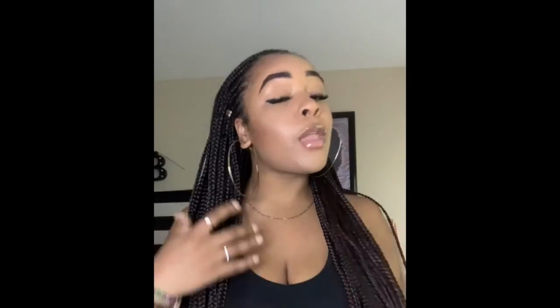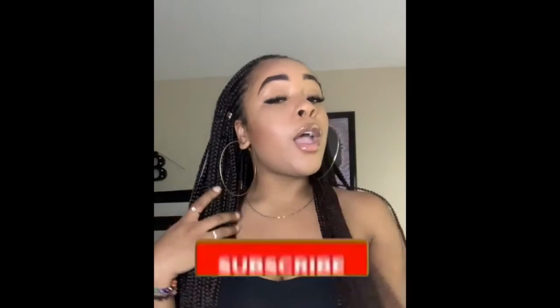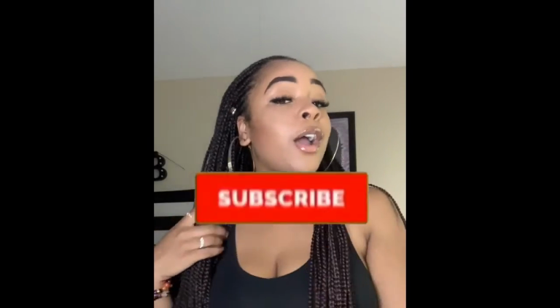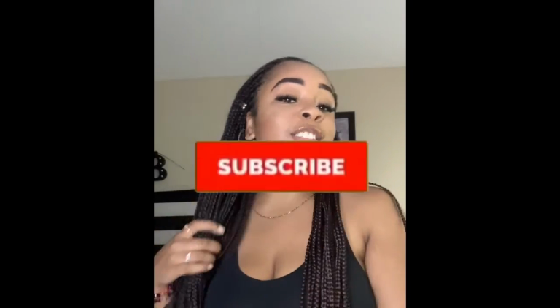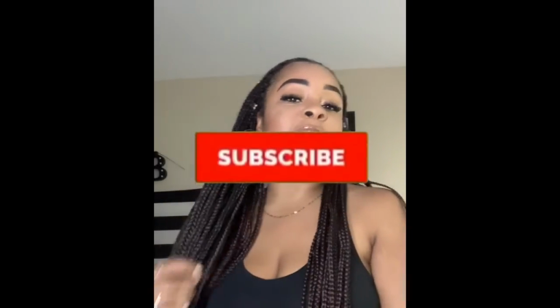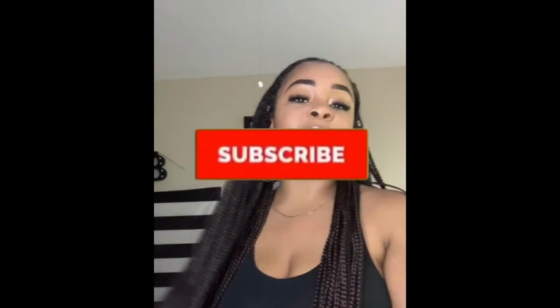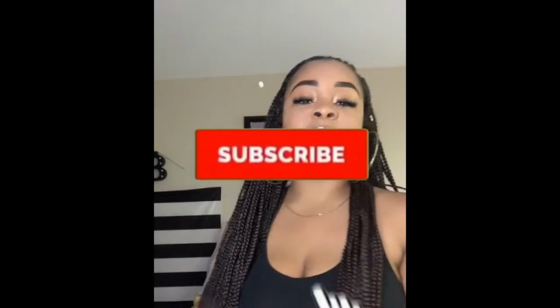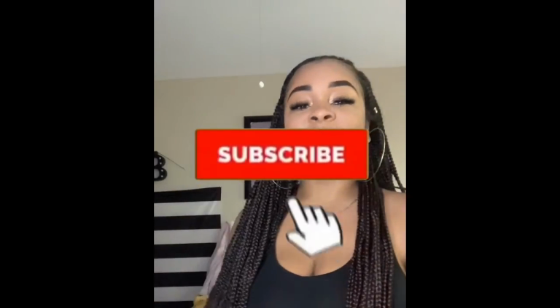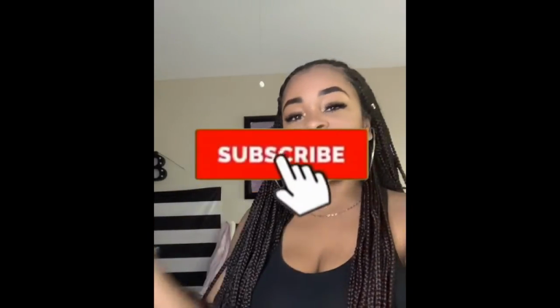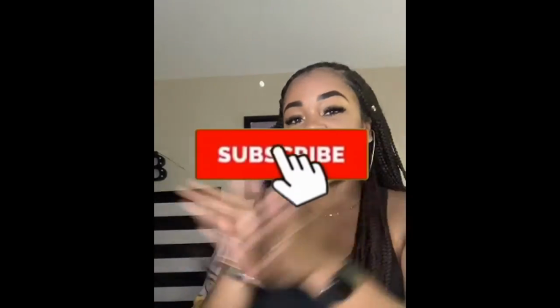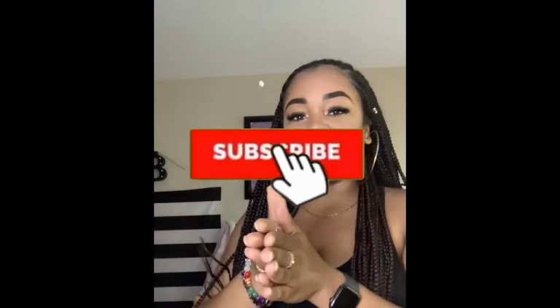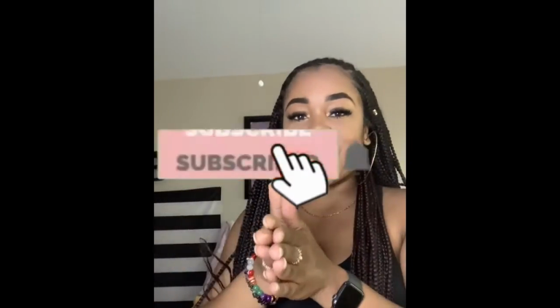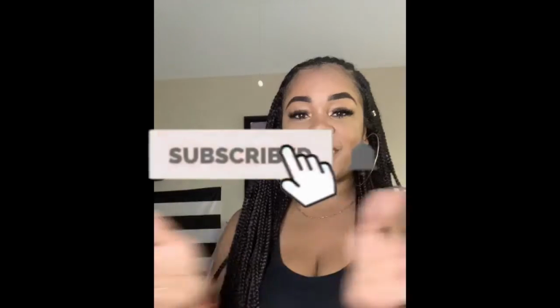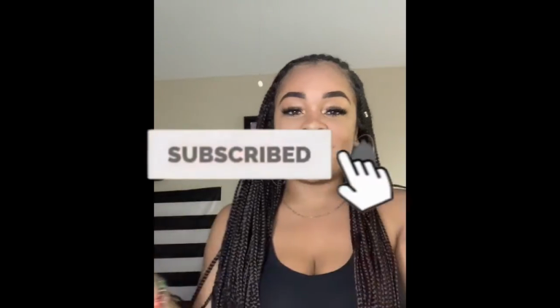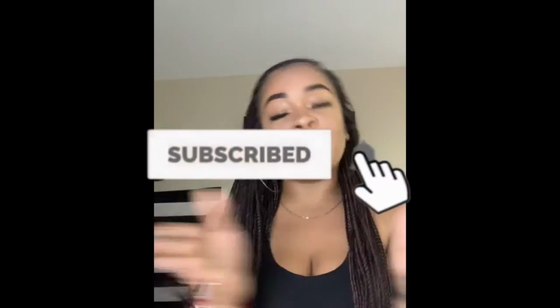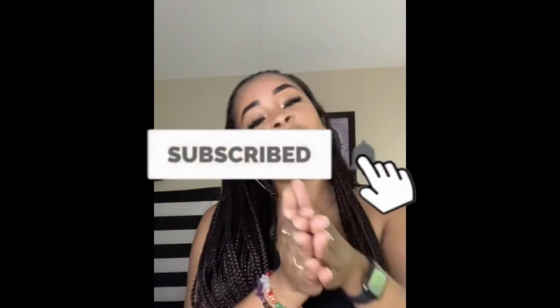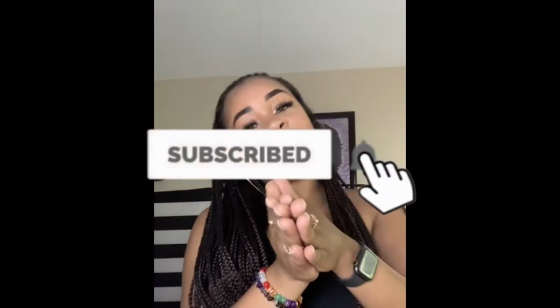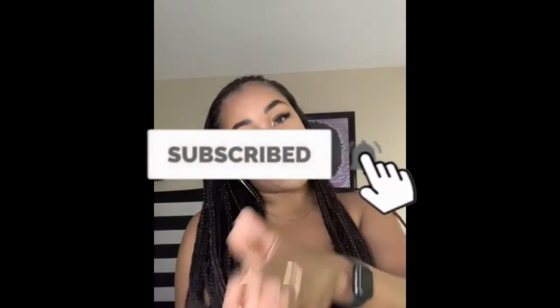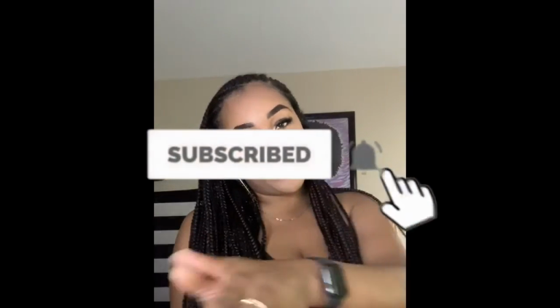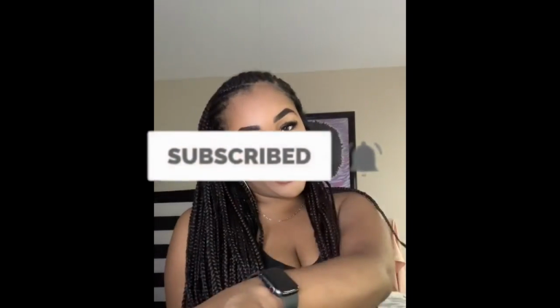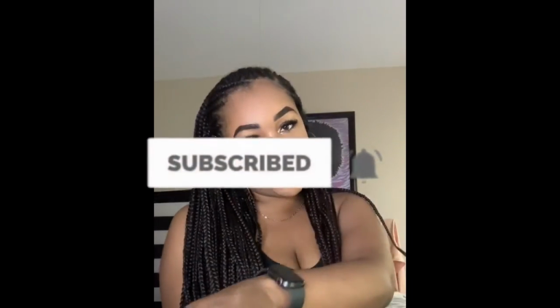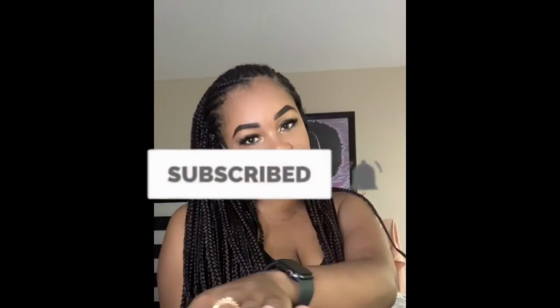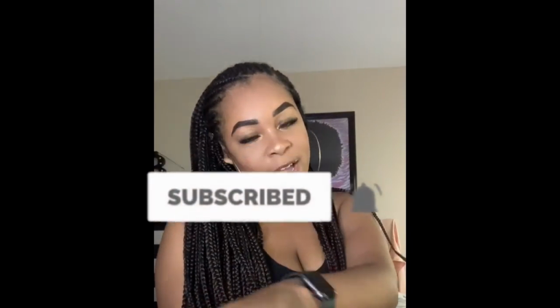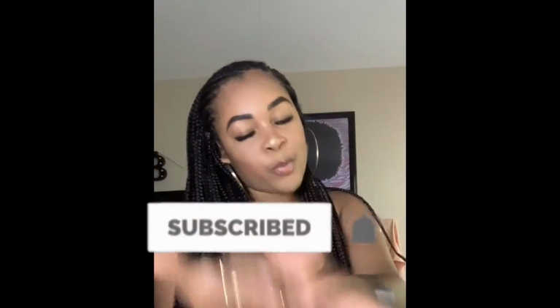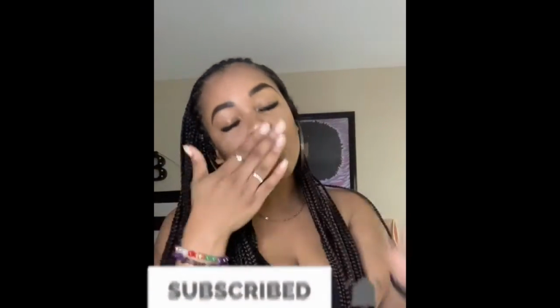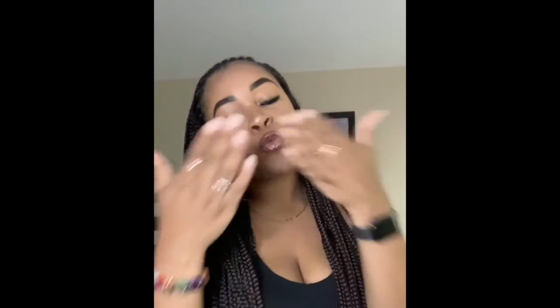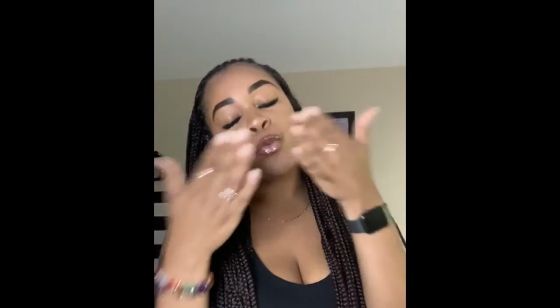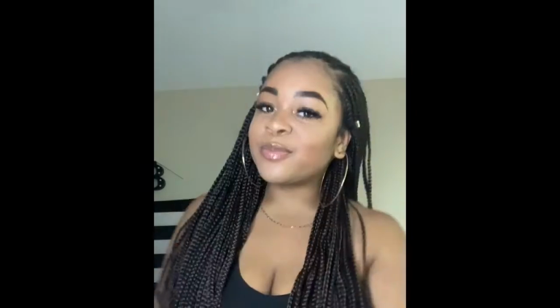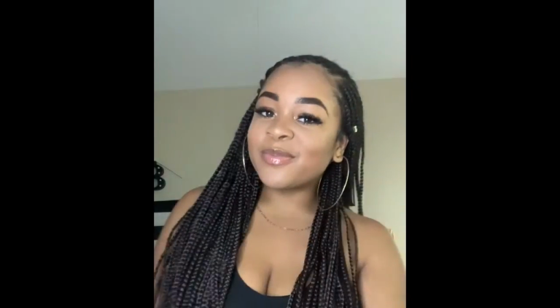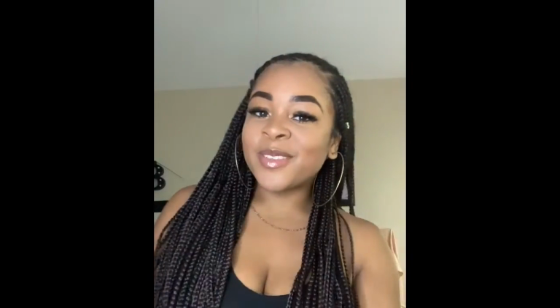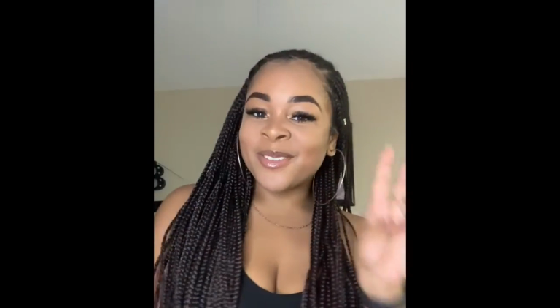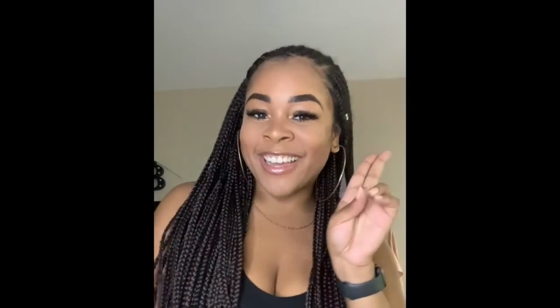Alright you guys, thanks for watching. Don't forget to like, share, and subscribe.